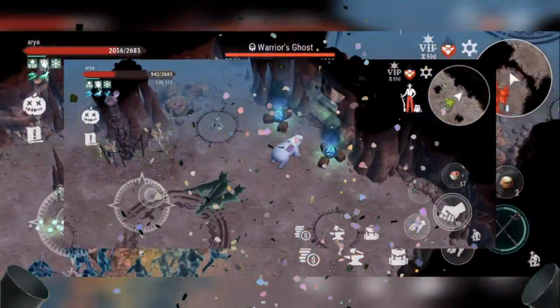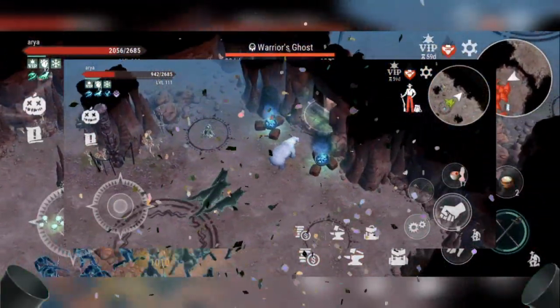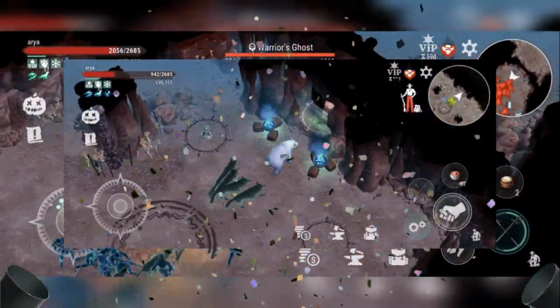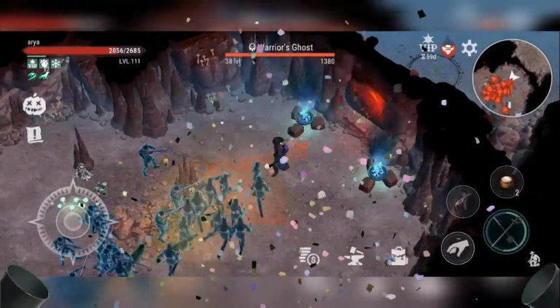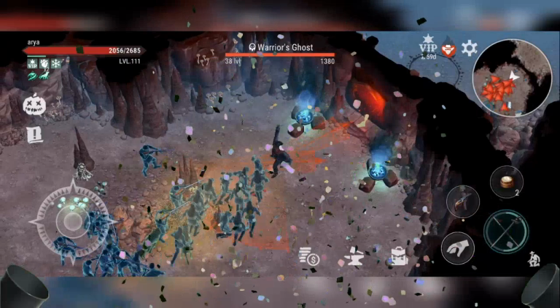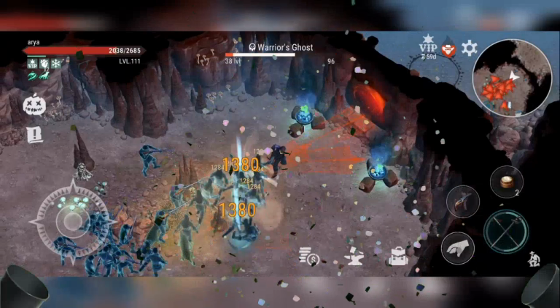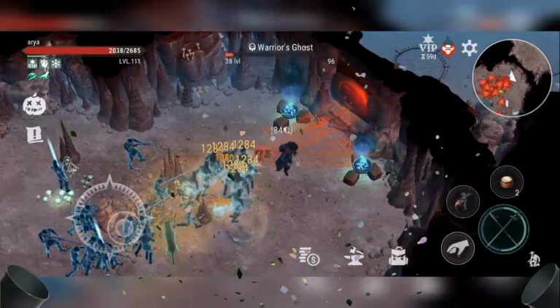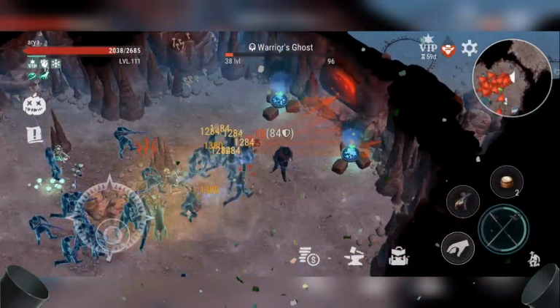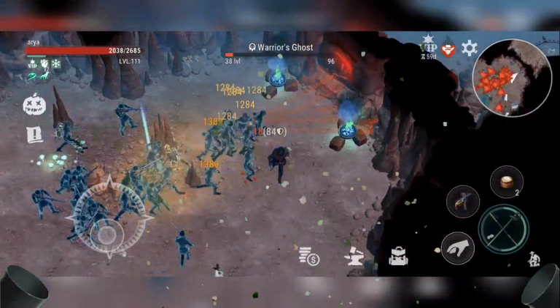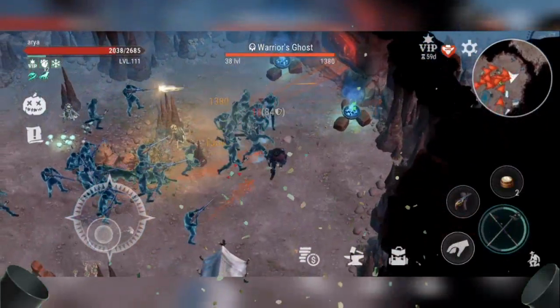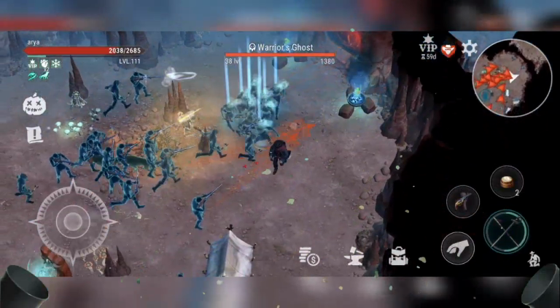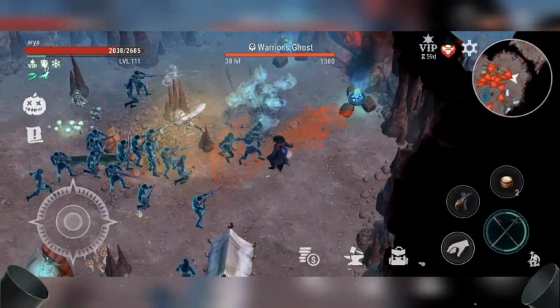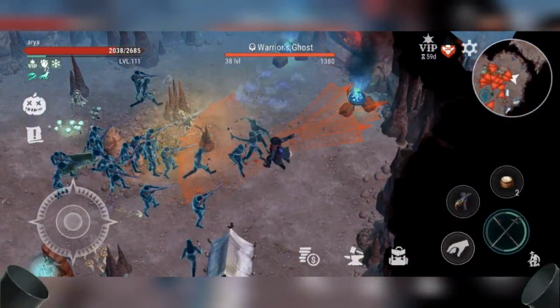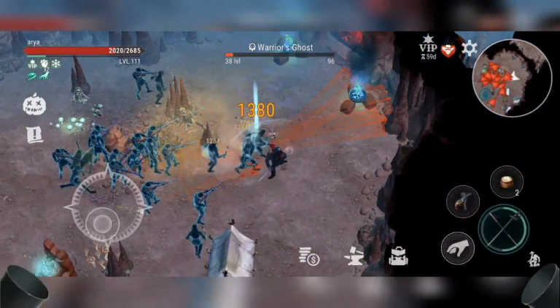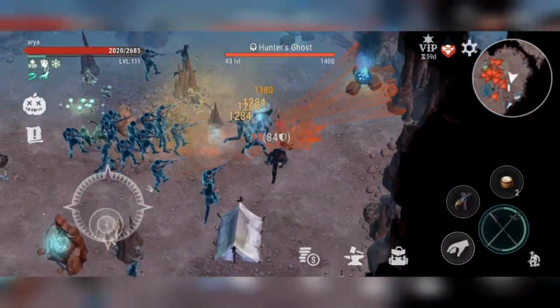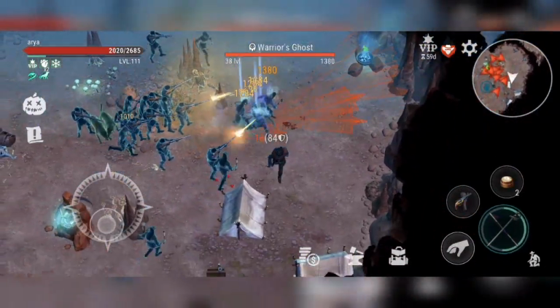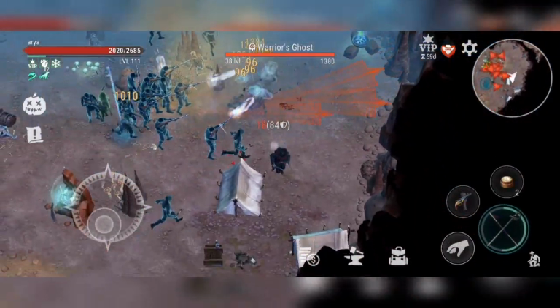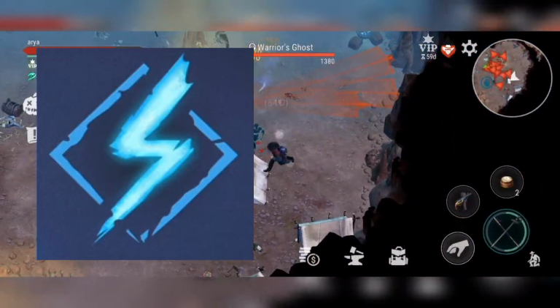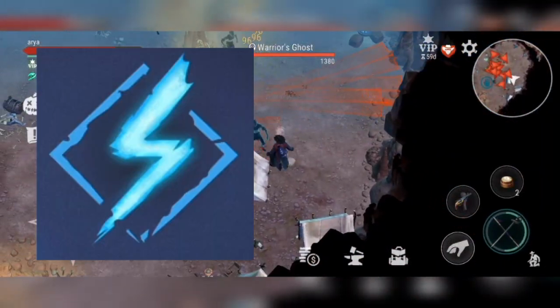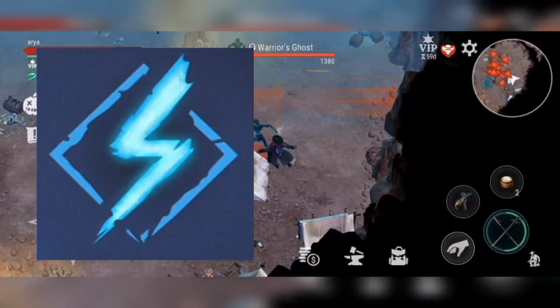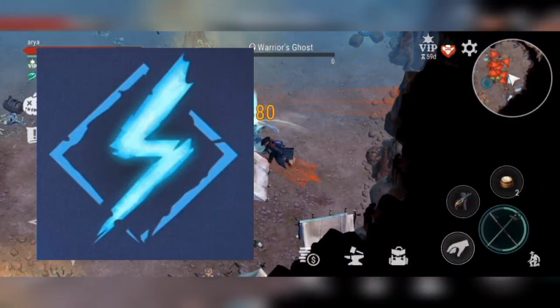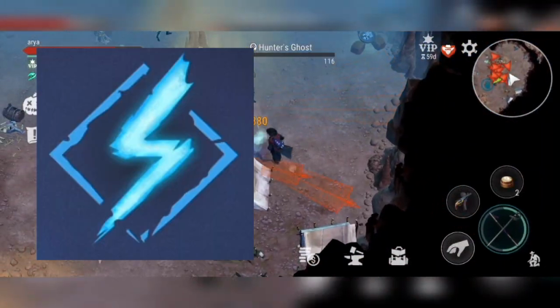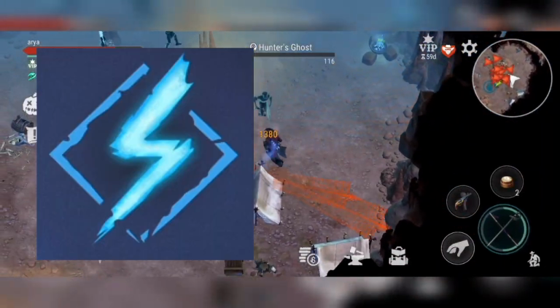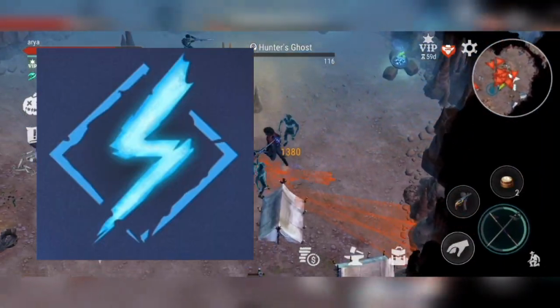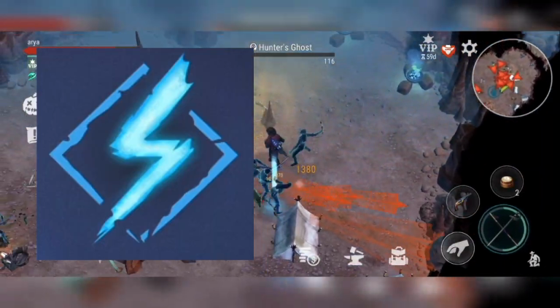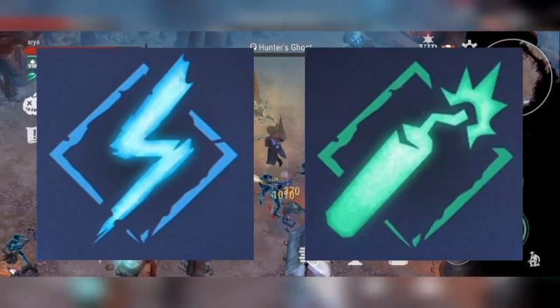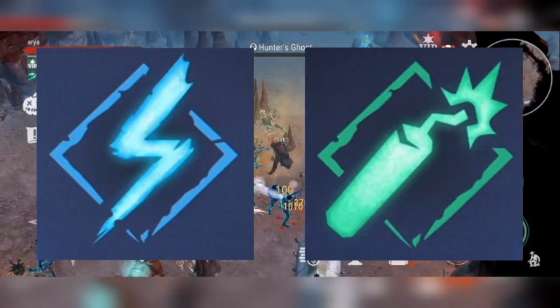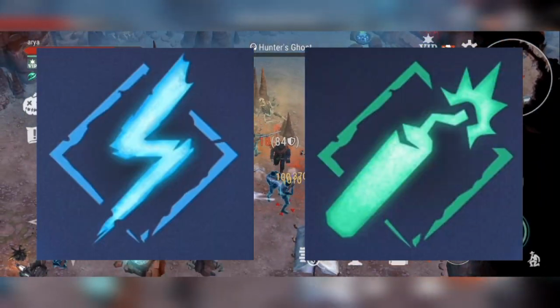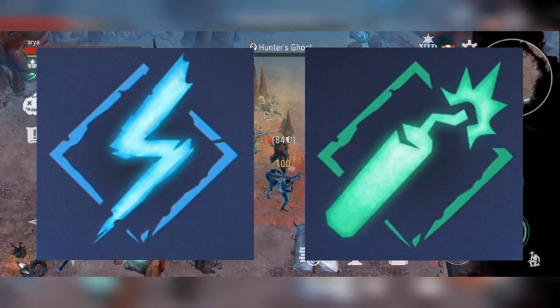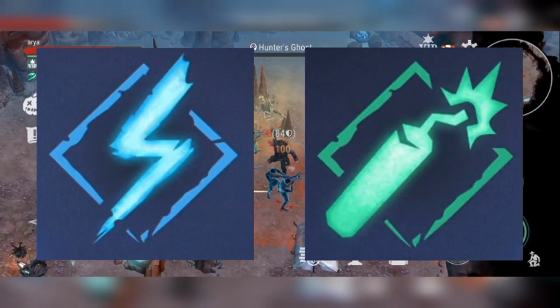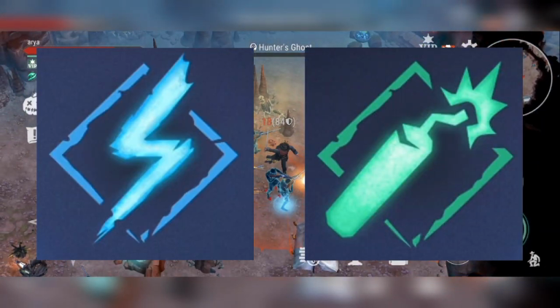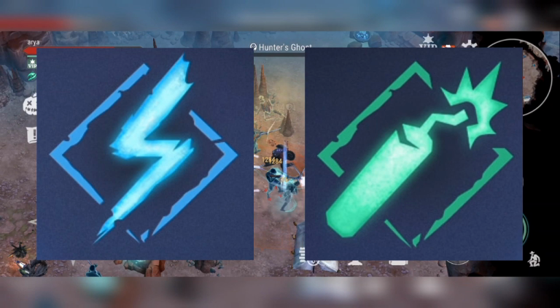The other abilities to be used with the bear set are the Lightning and the Dynamite Thrower Man.